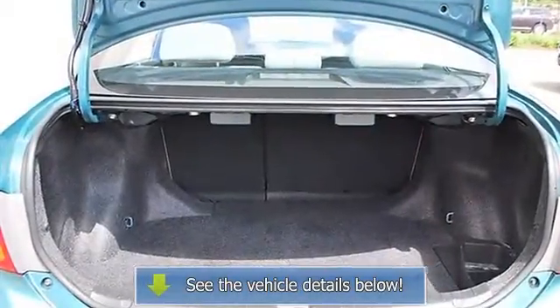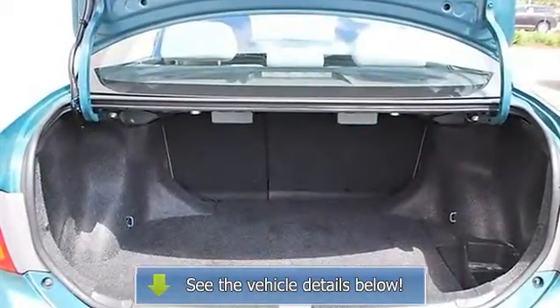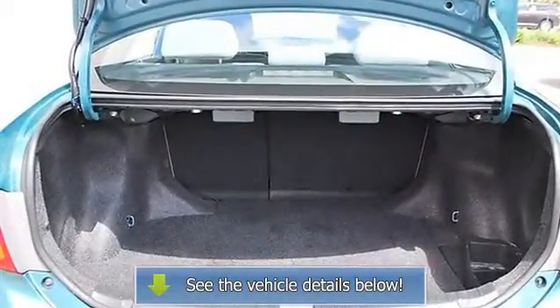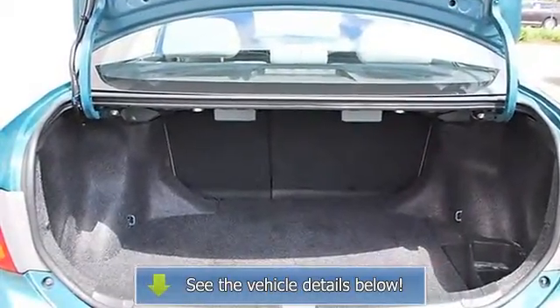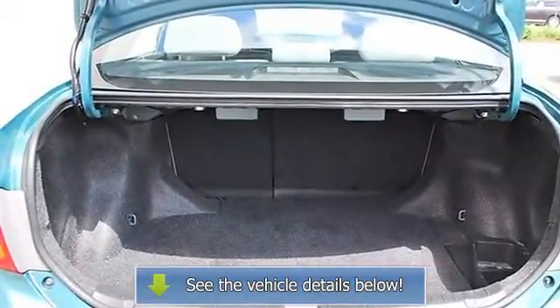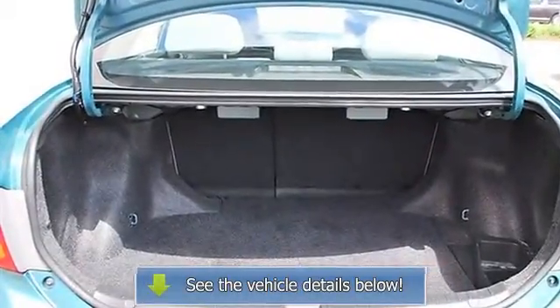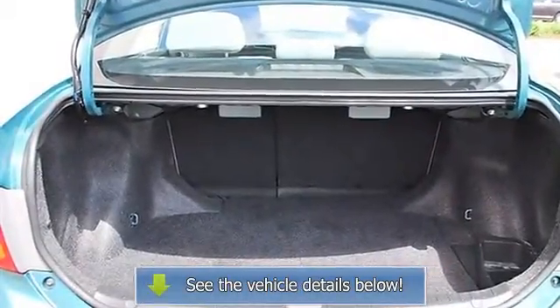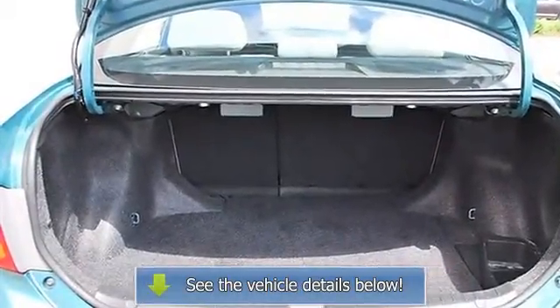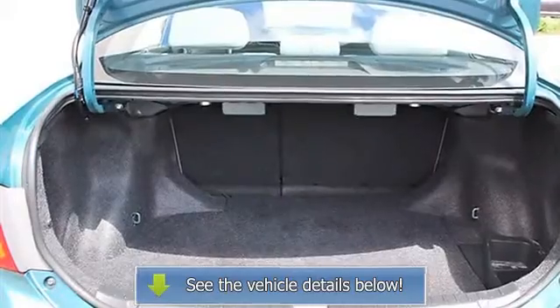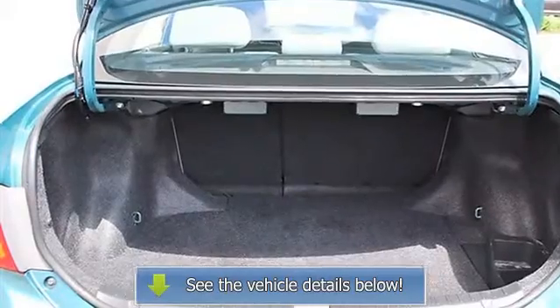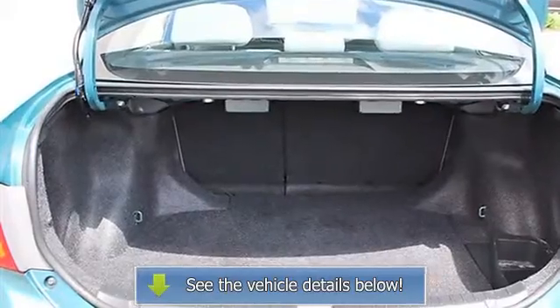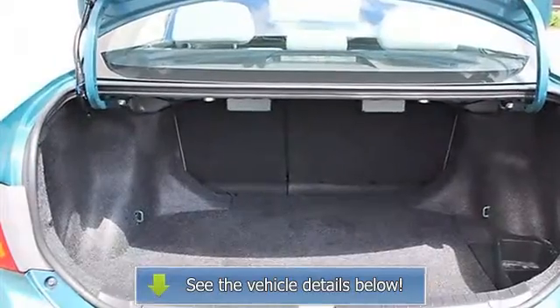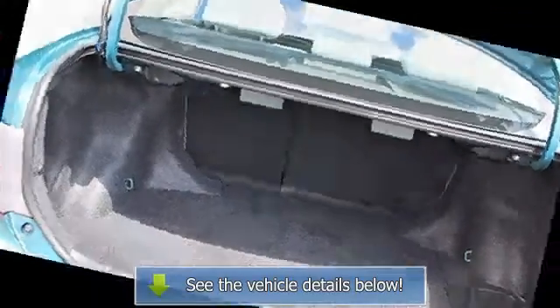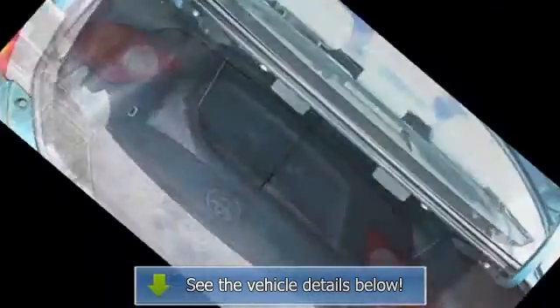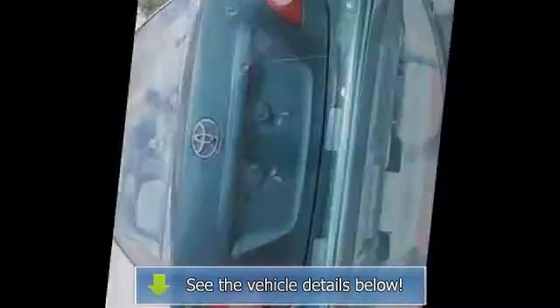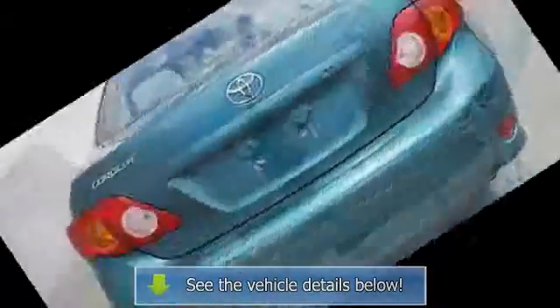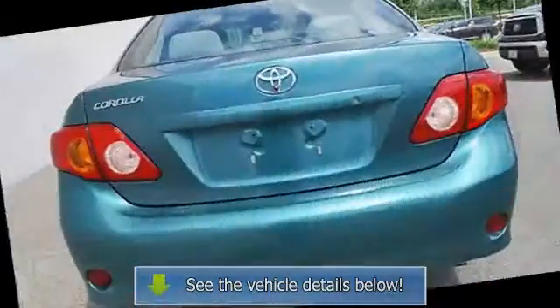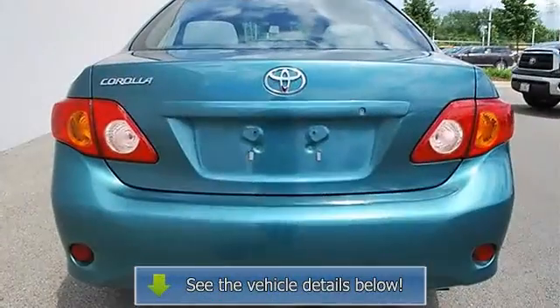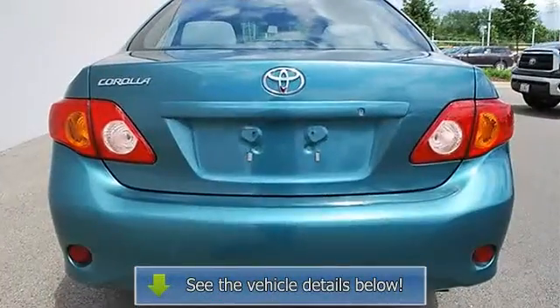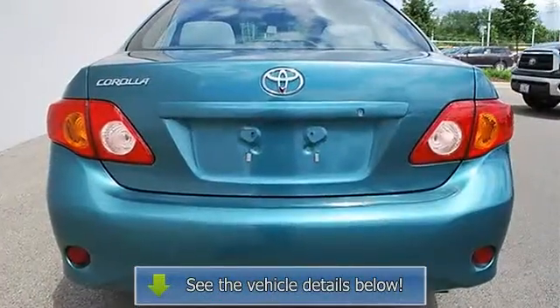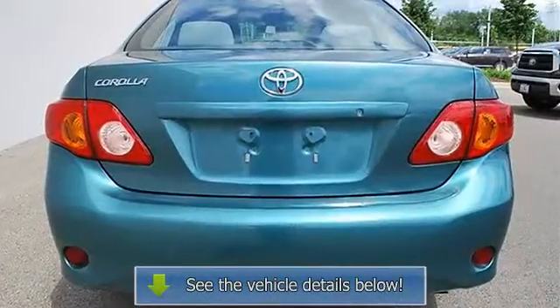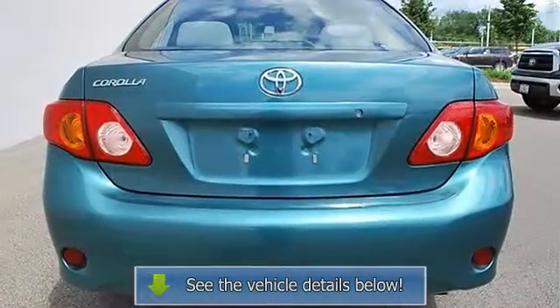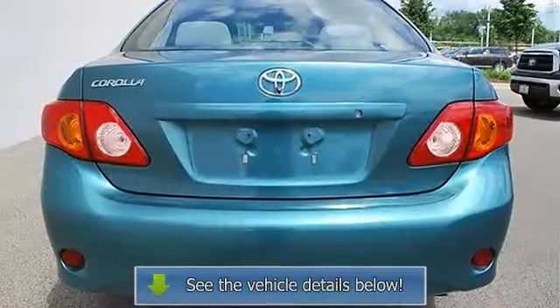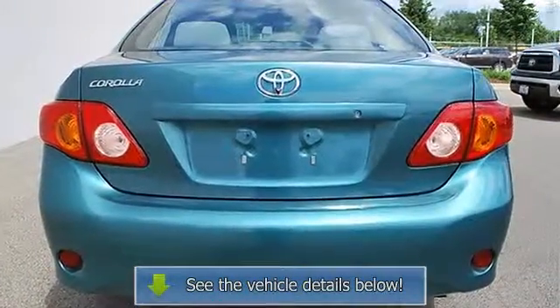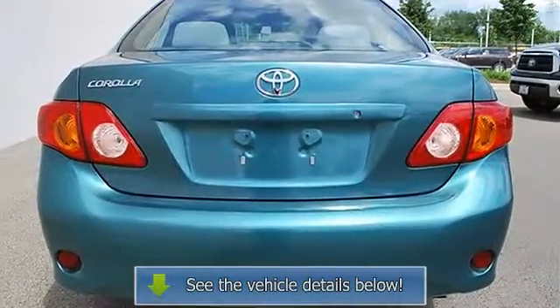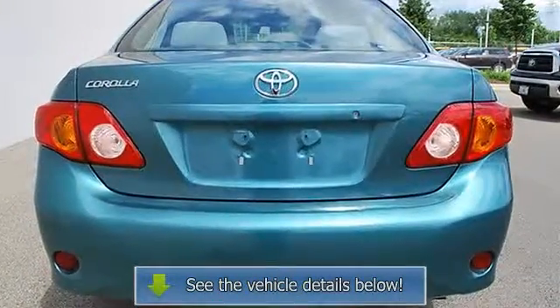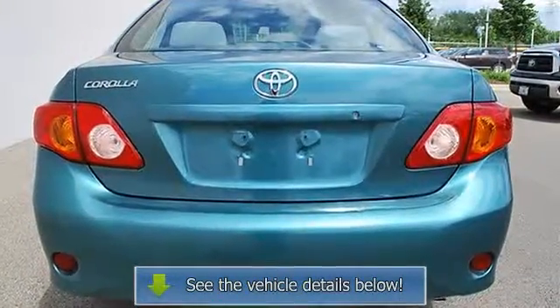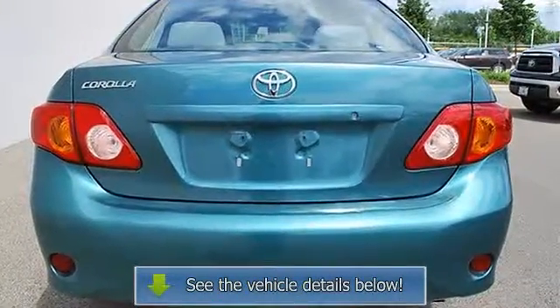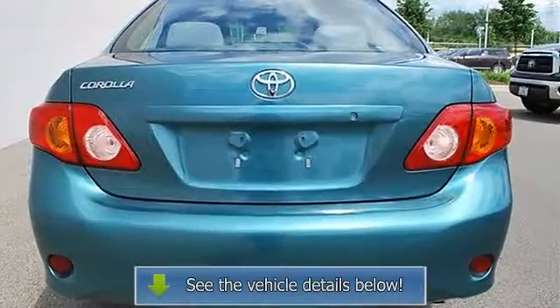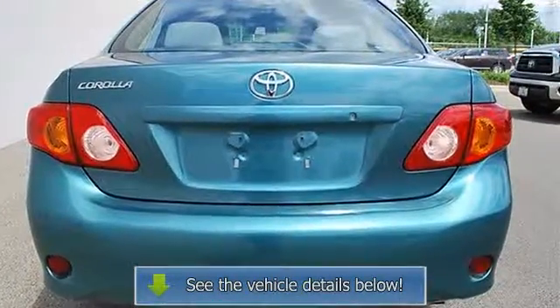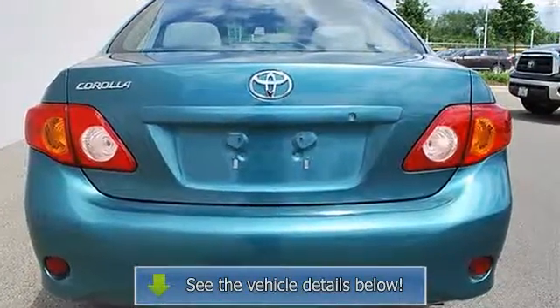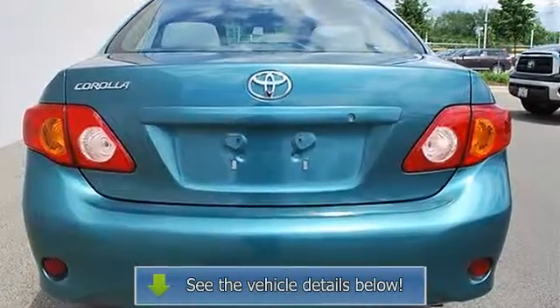Brake assist, passenger airbag on-off switch, rear head airbag, child safety locks.